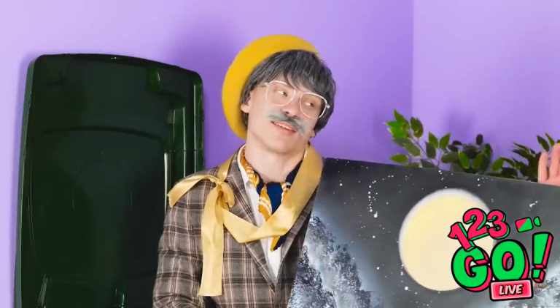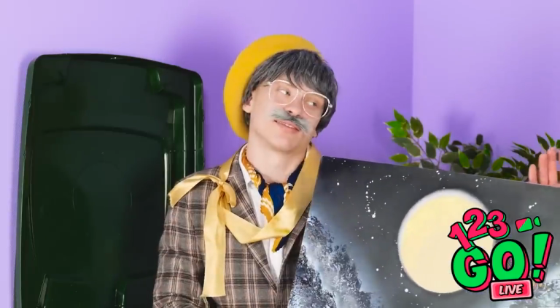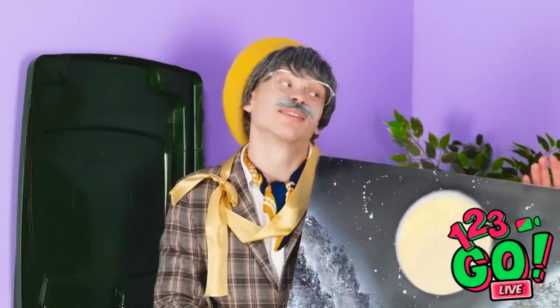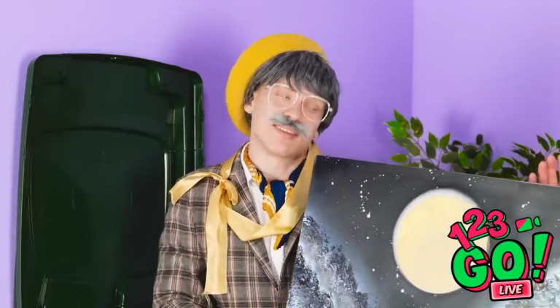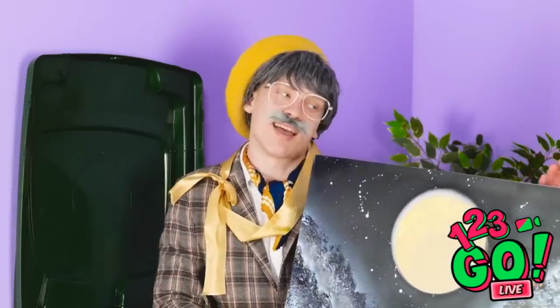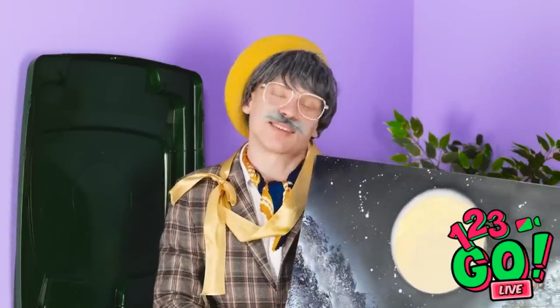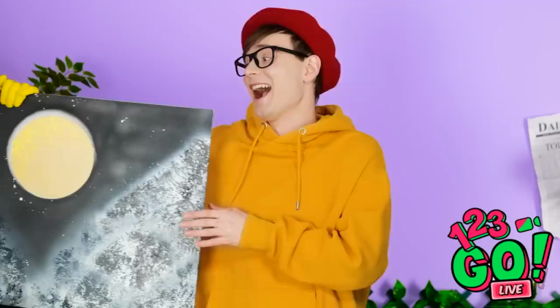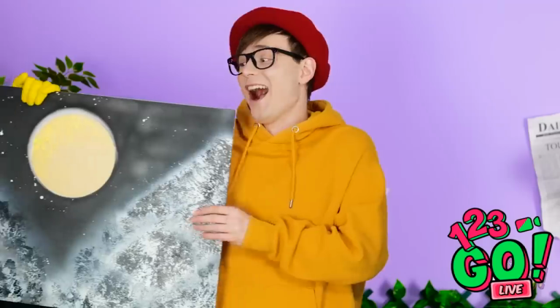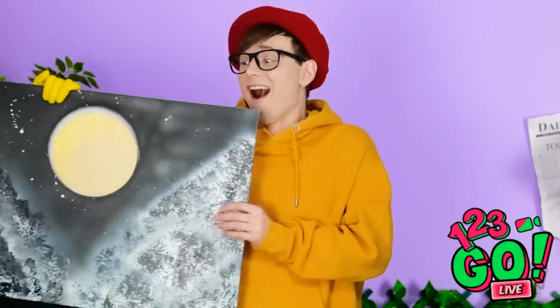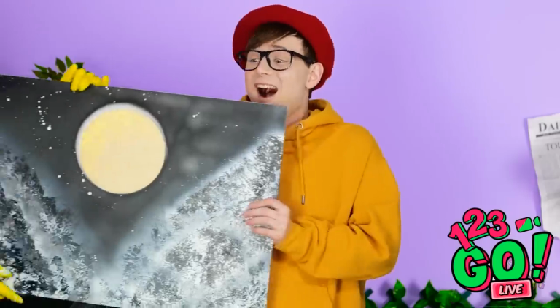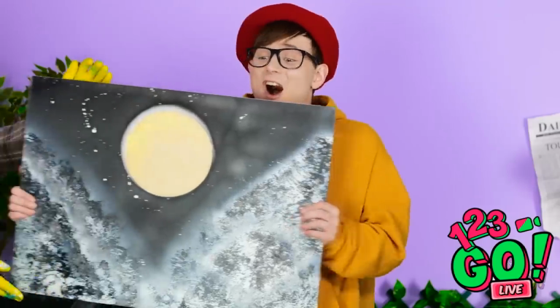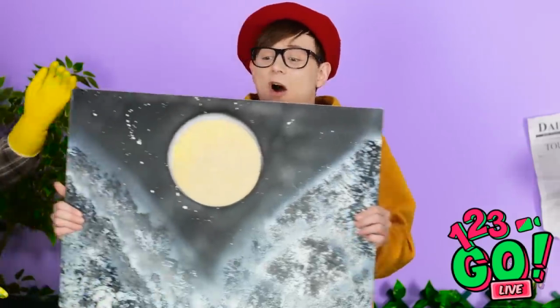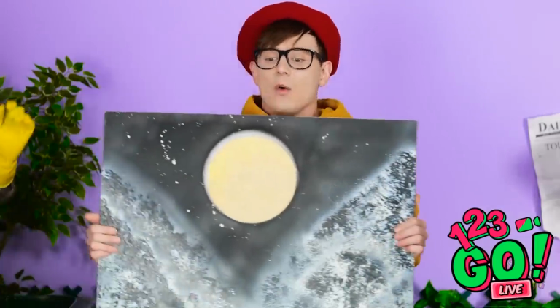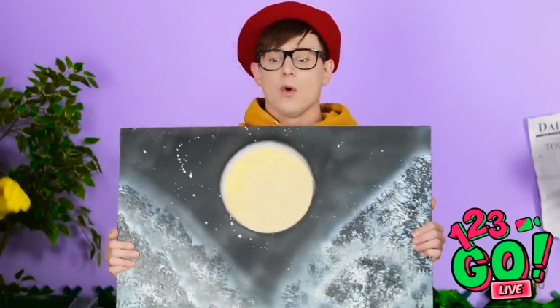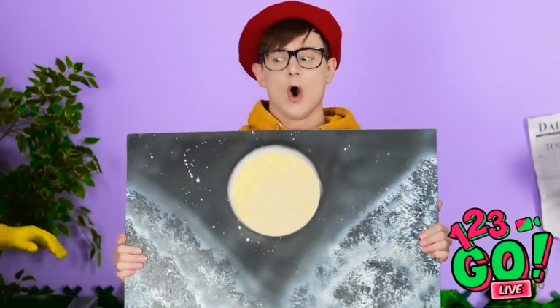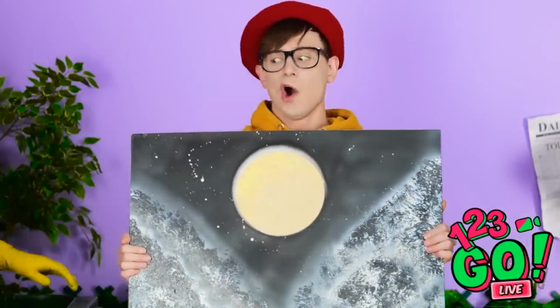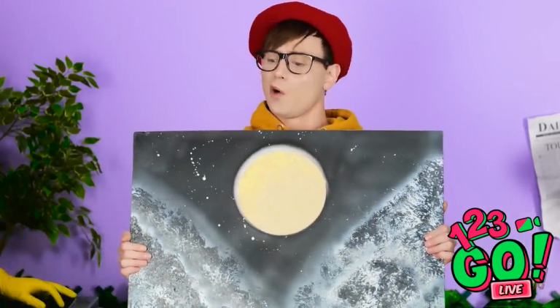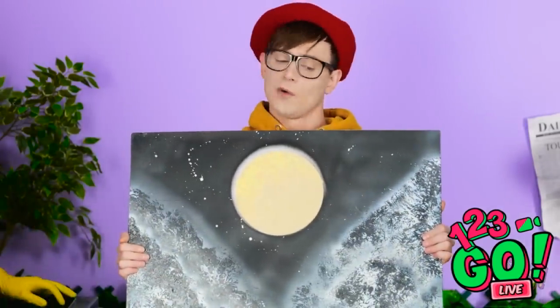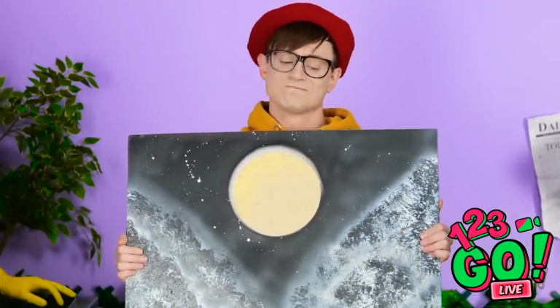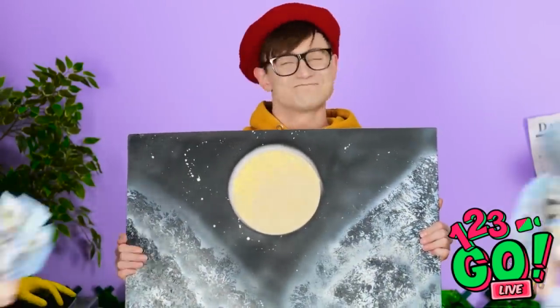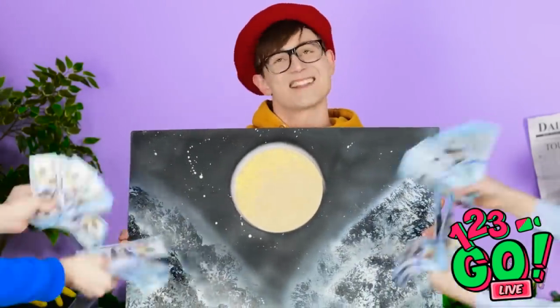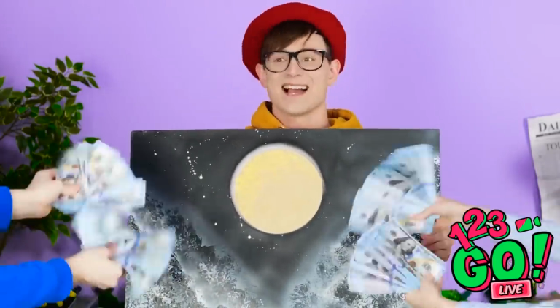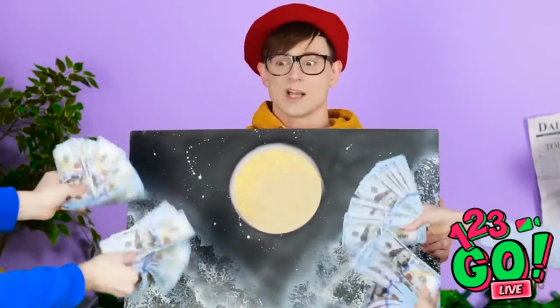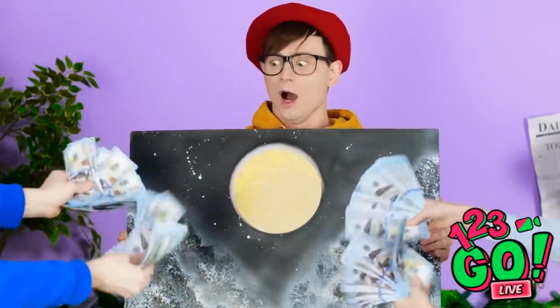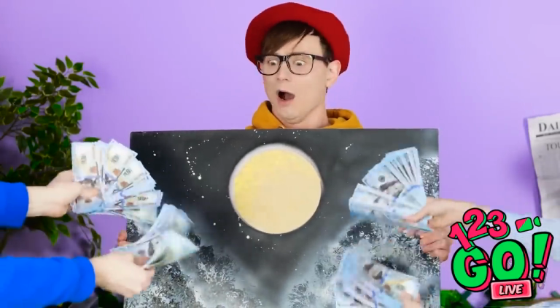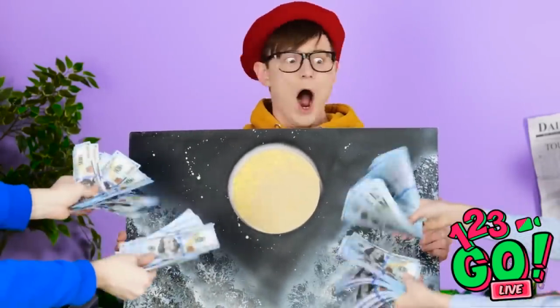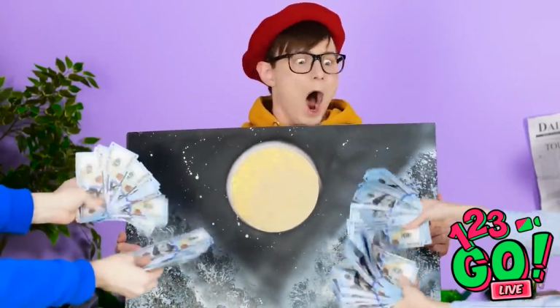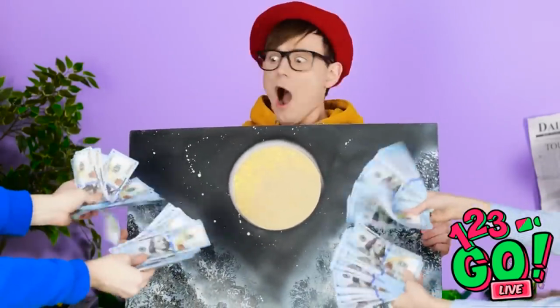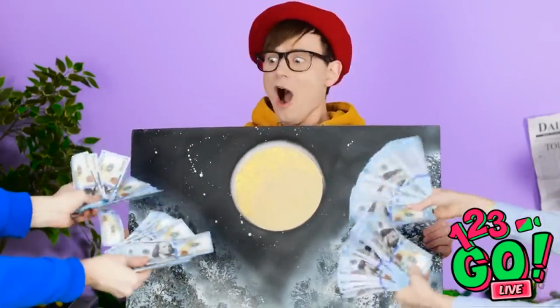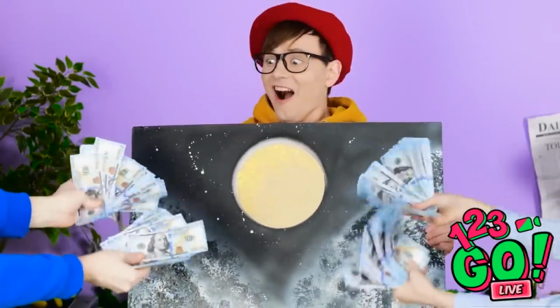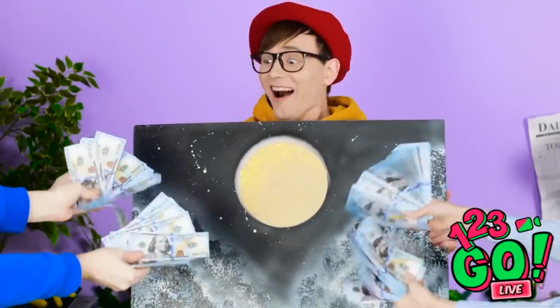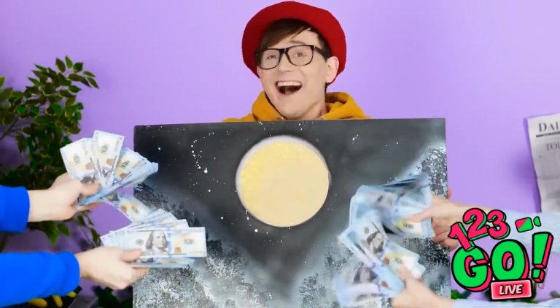You can have this. I want that painting! Take all my money!